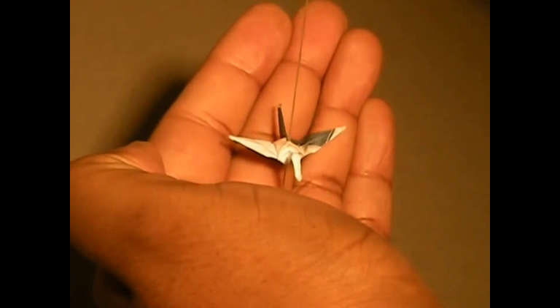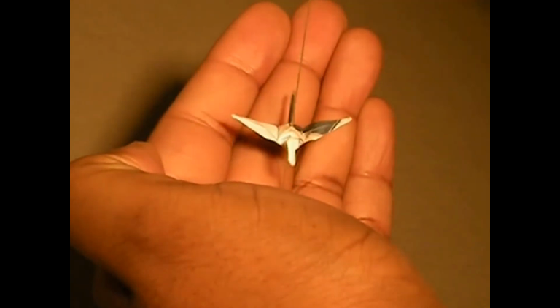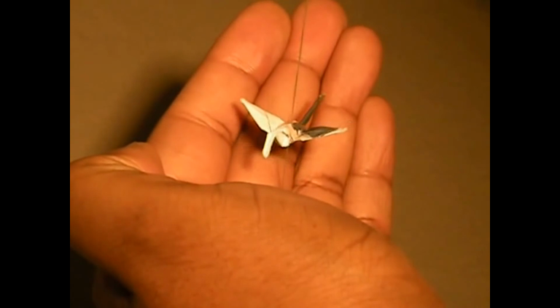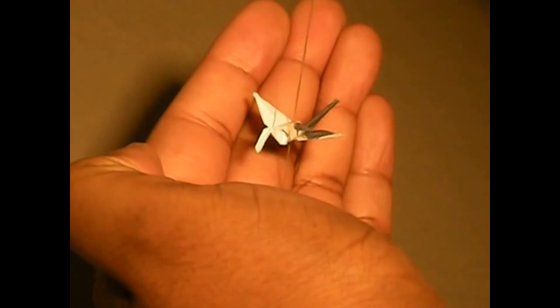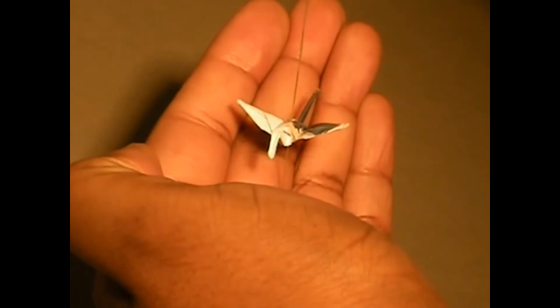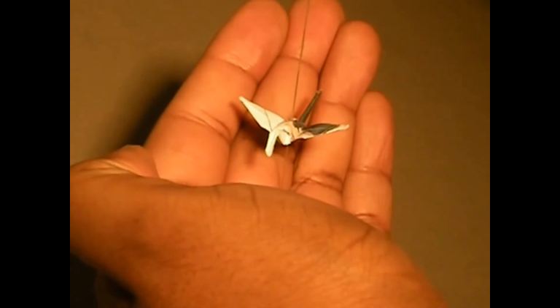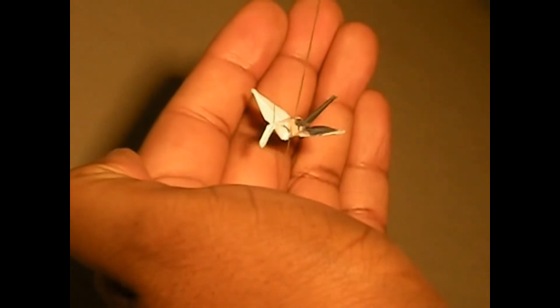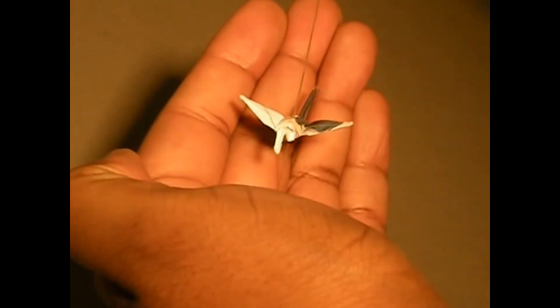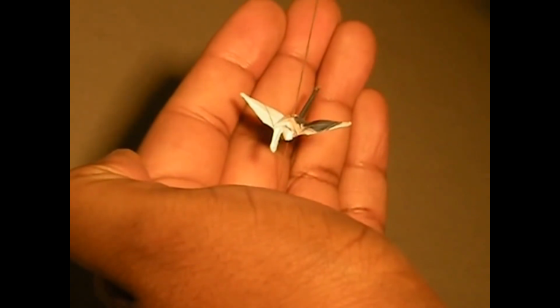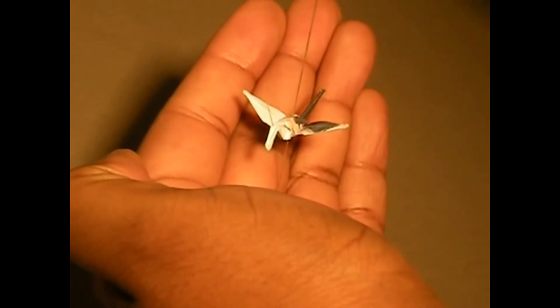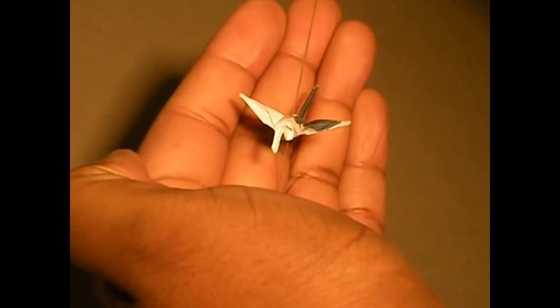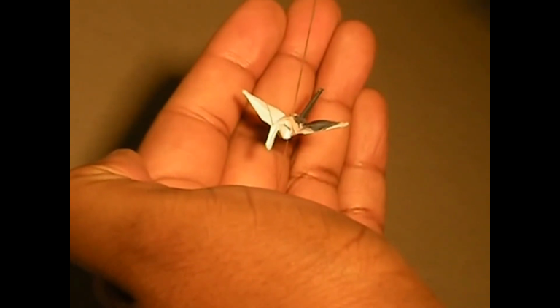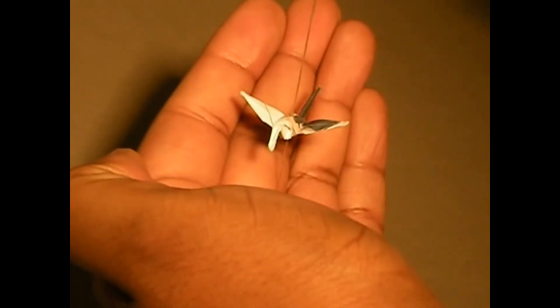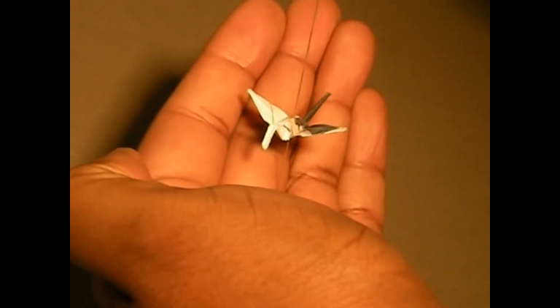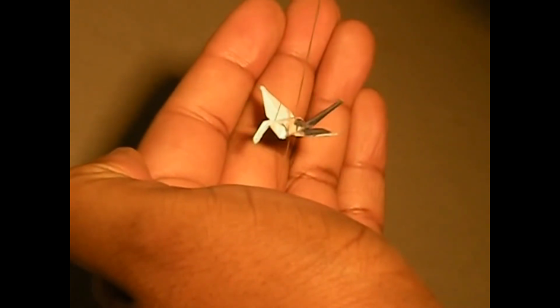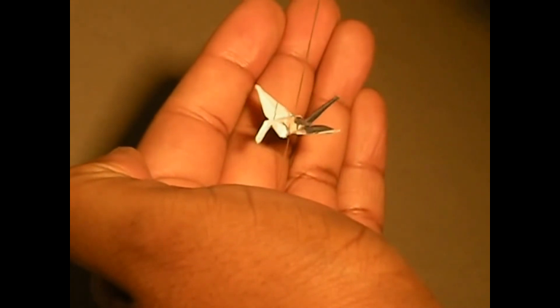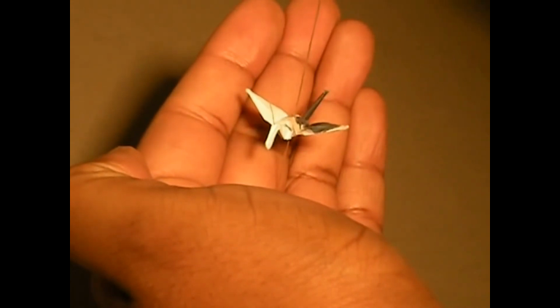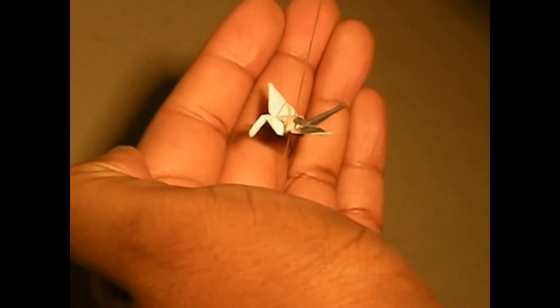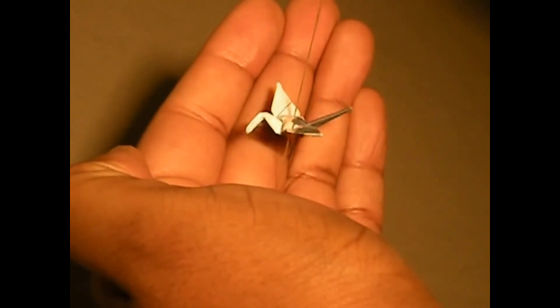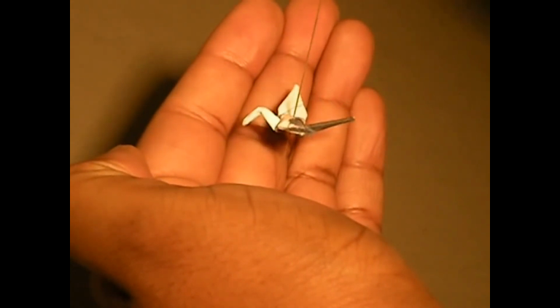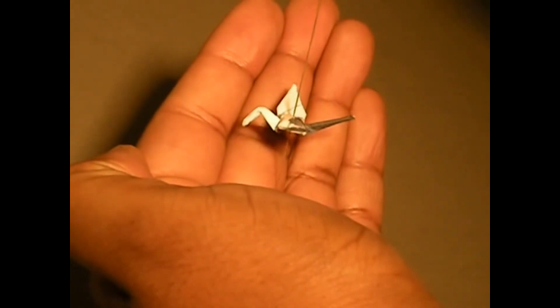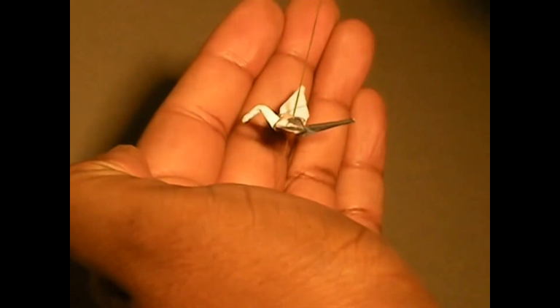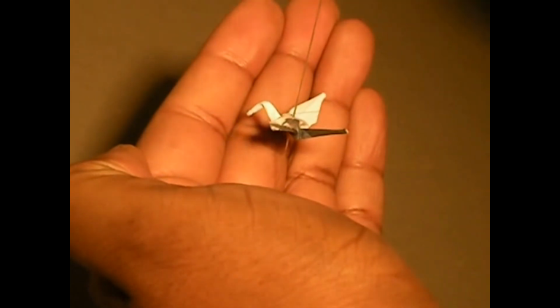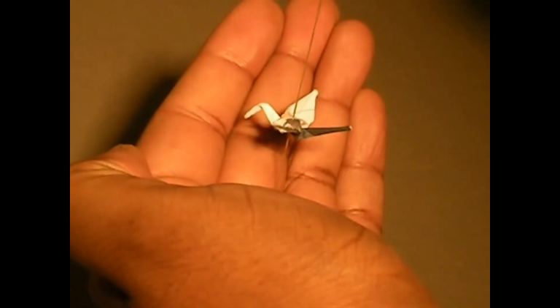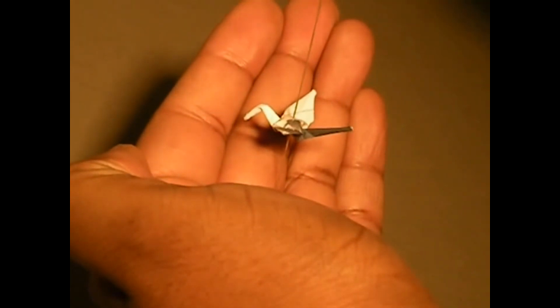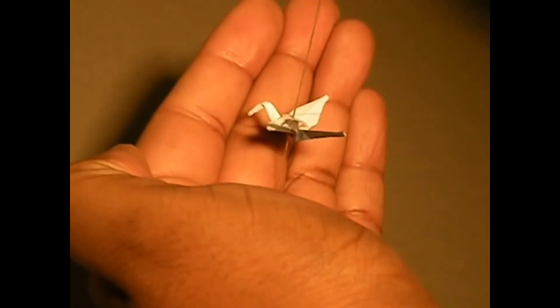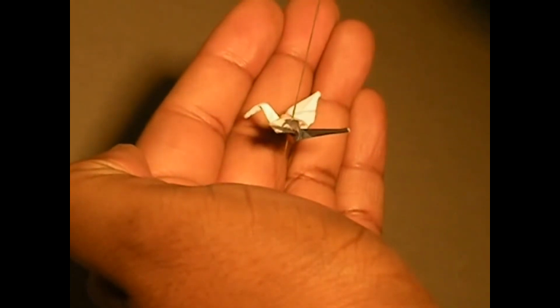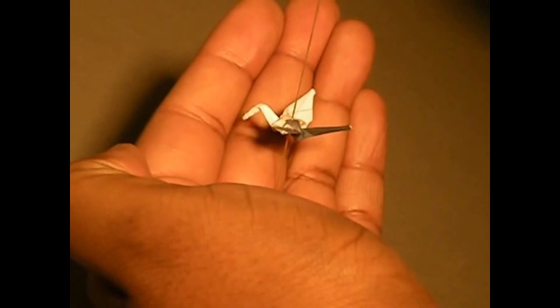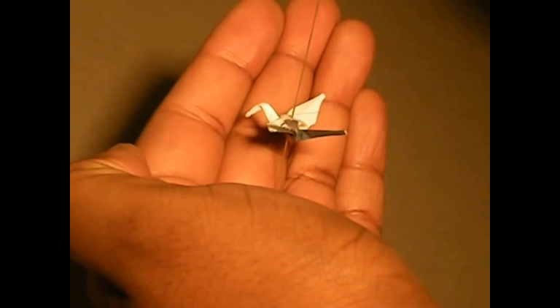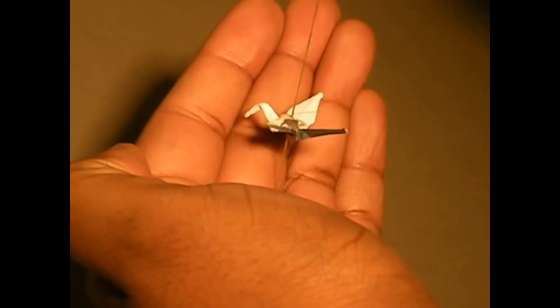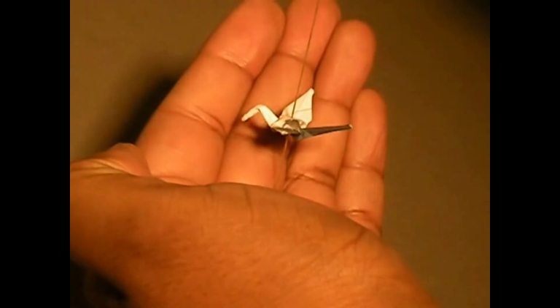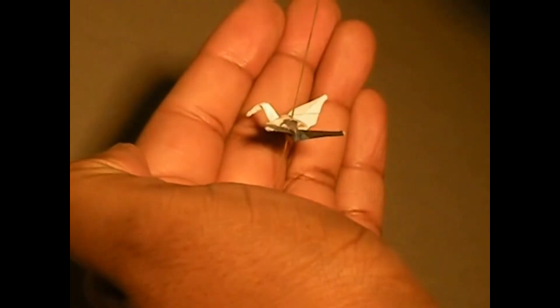Now, the authenticating question: the swan is folded from what paper?